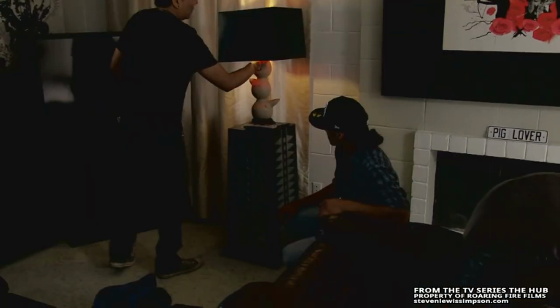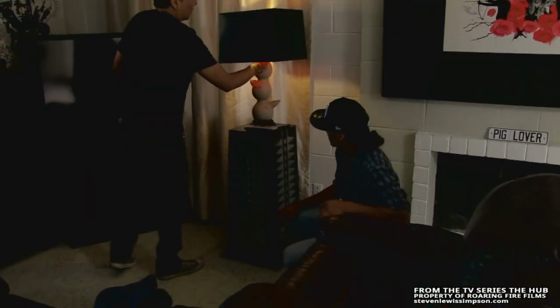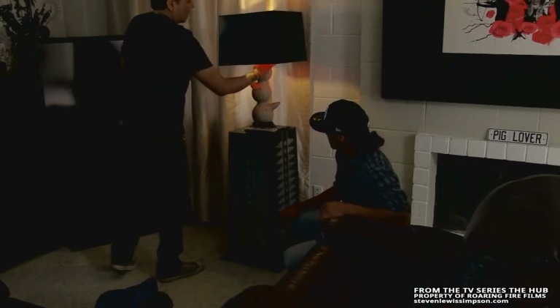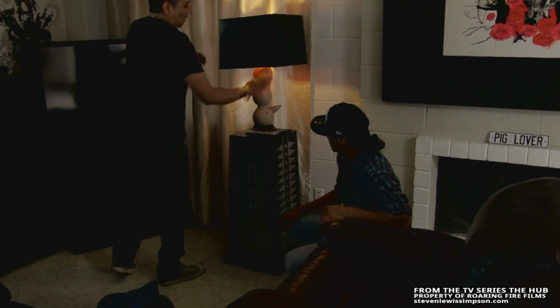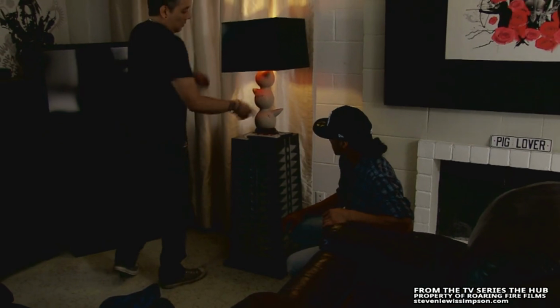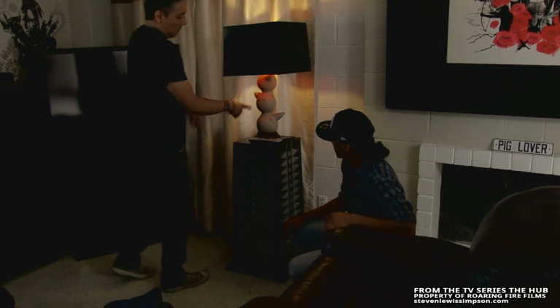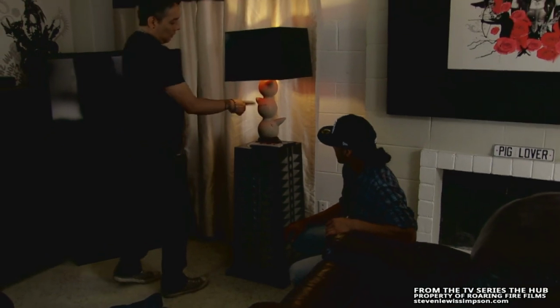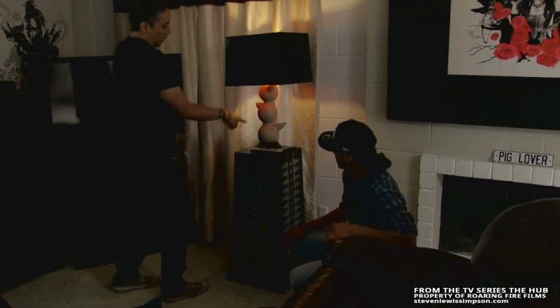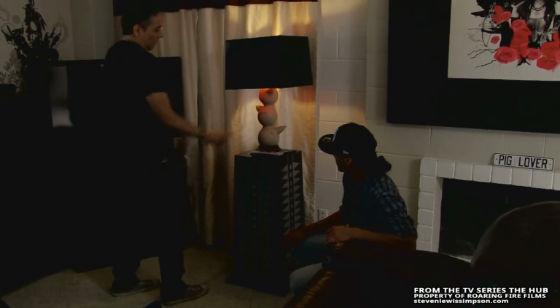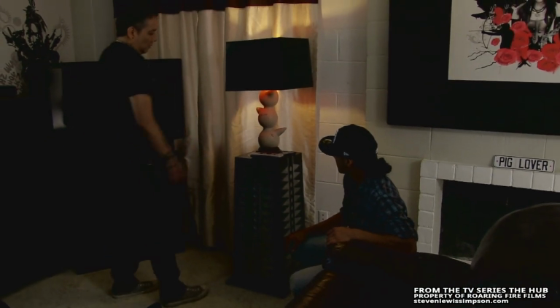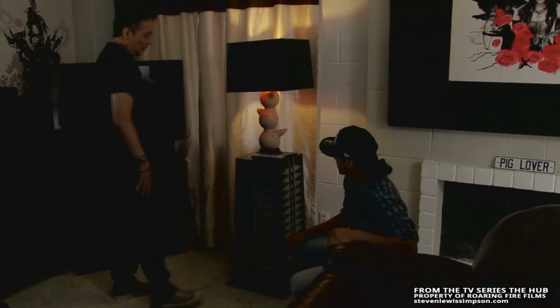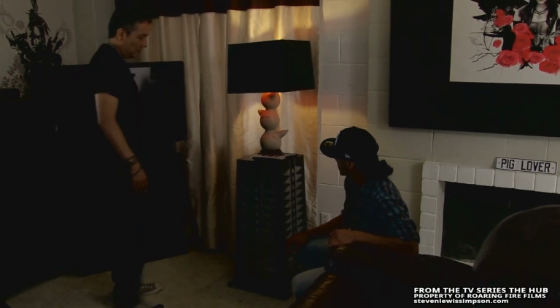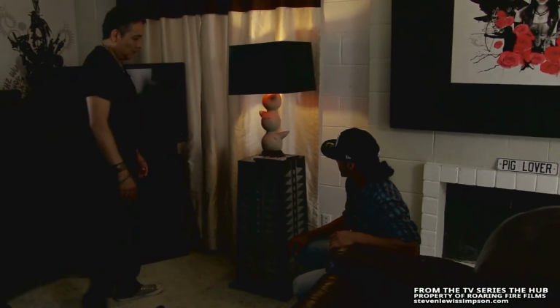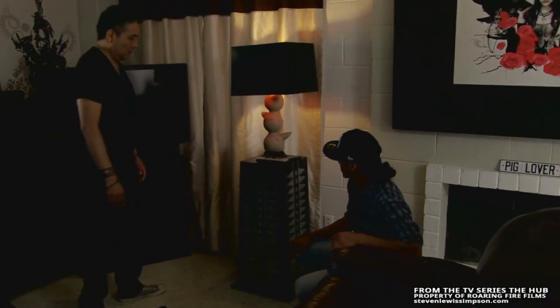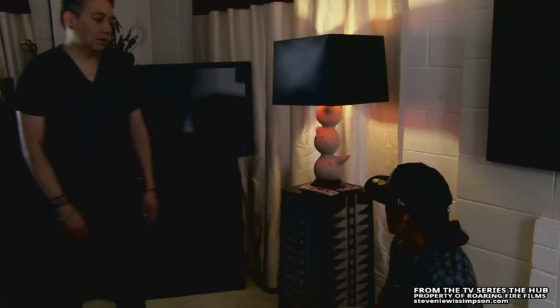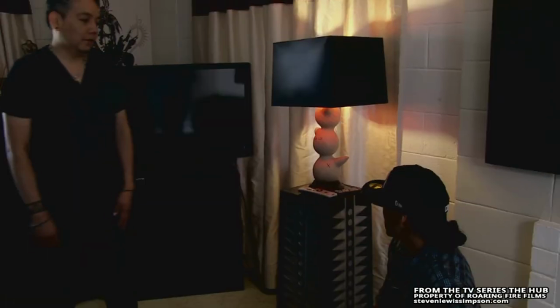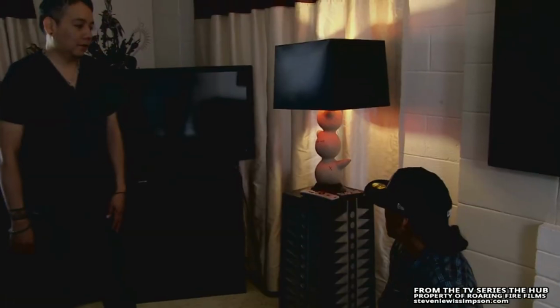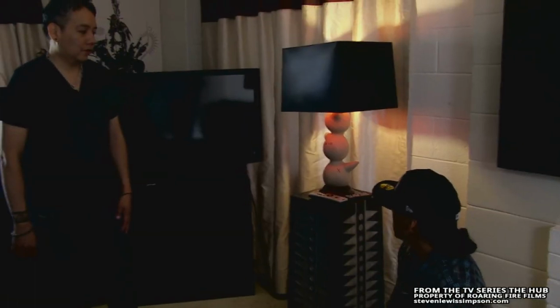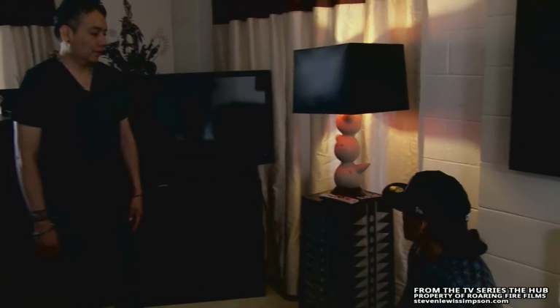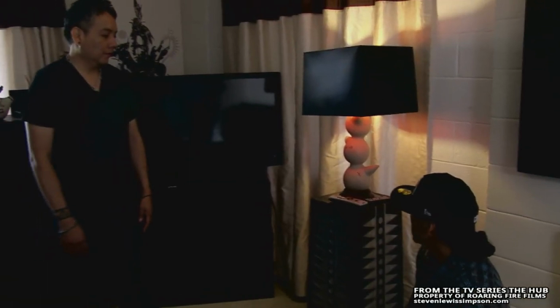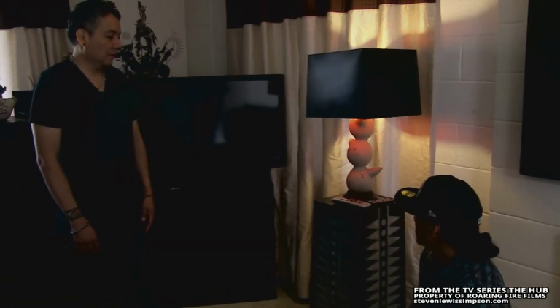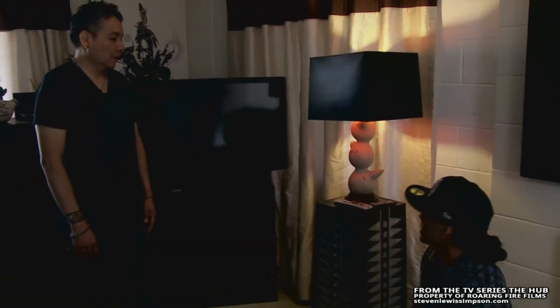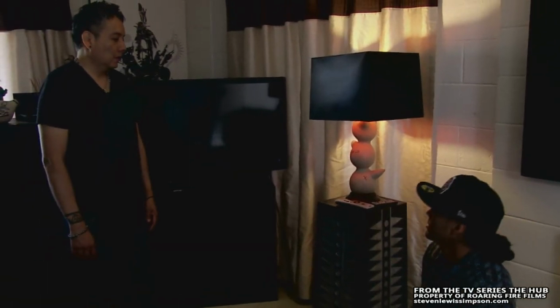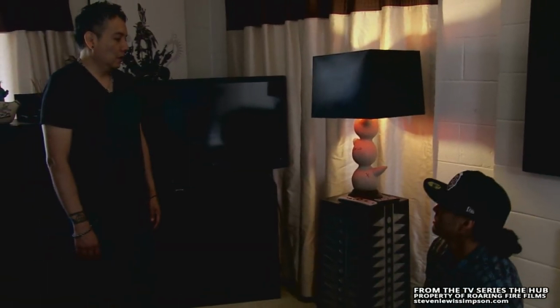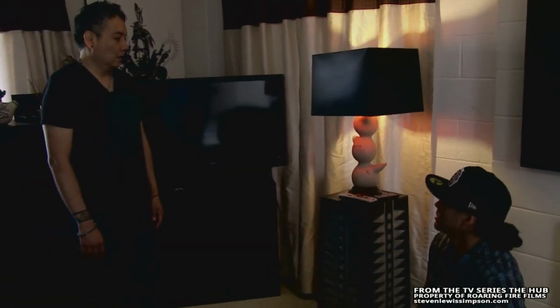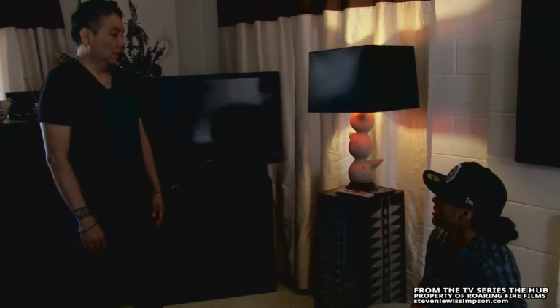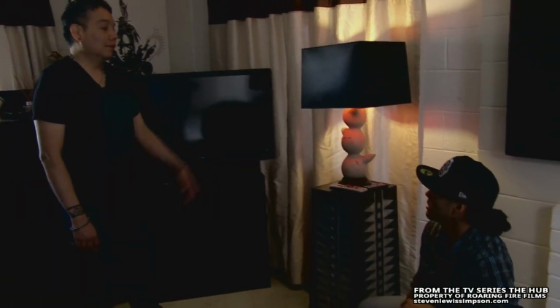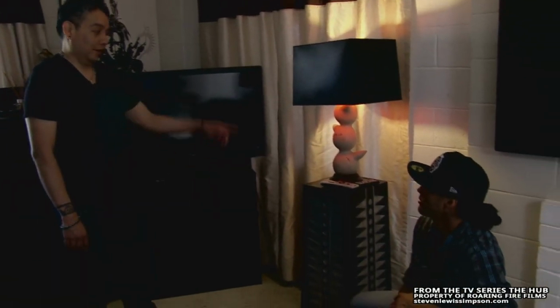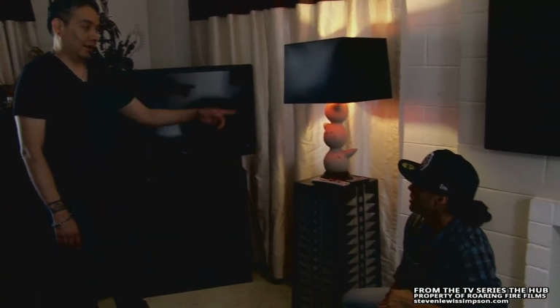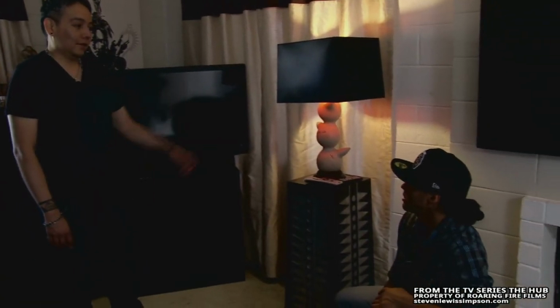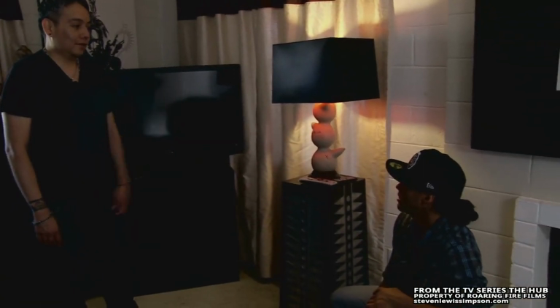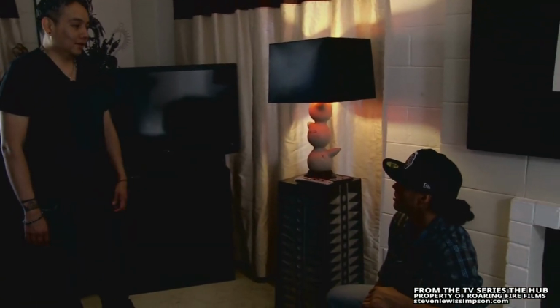This is one of the lighting fixtures I did too. Is that done with the same clay that you use for your pottery? Yeah, that's traditional.